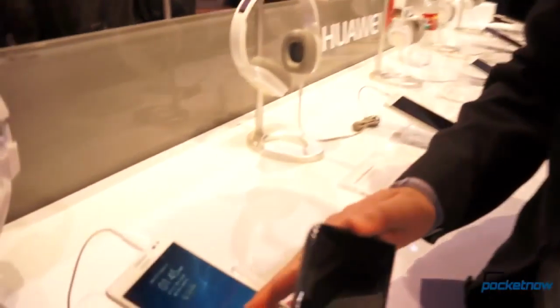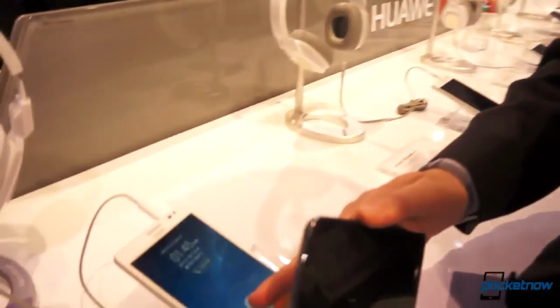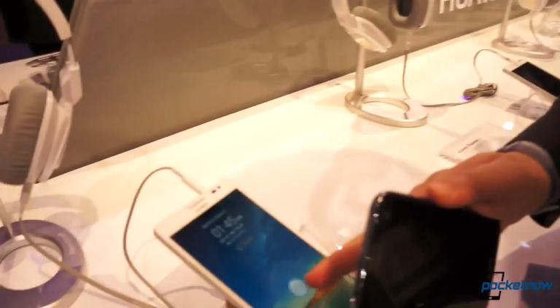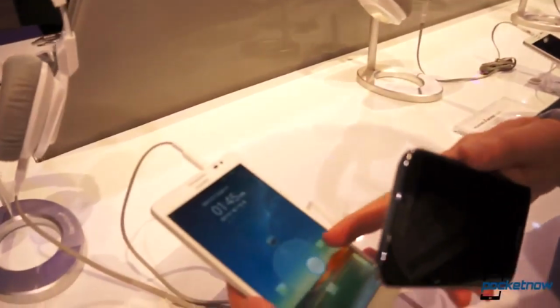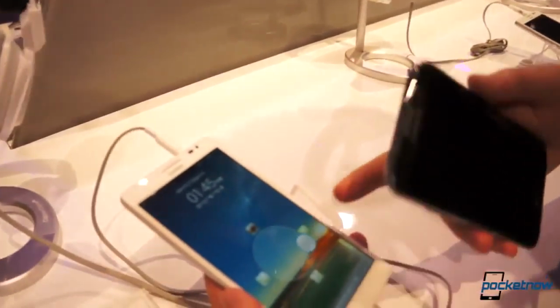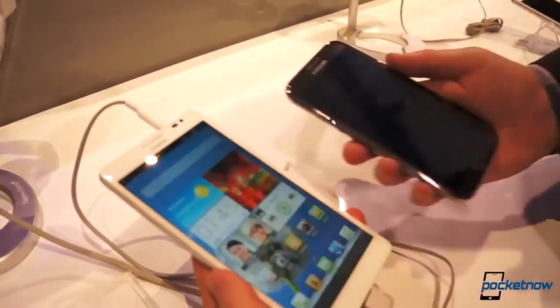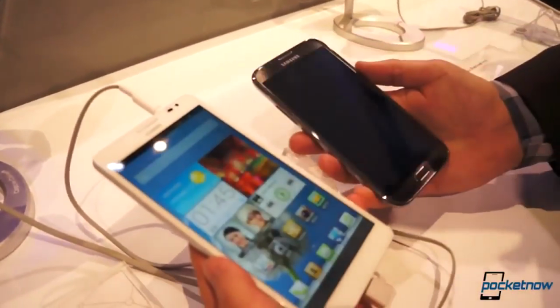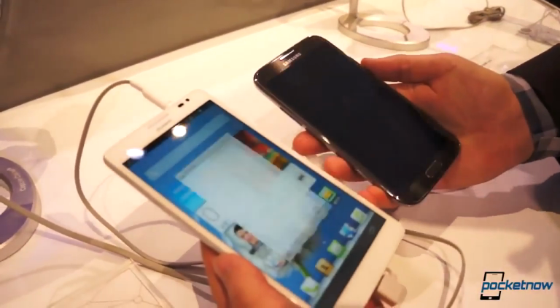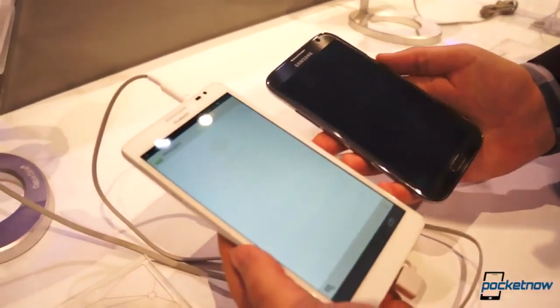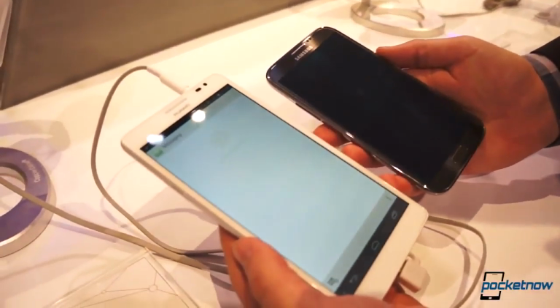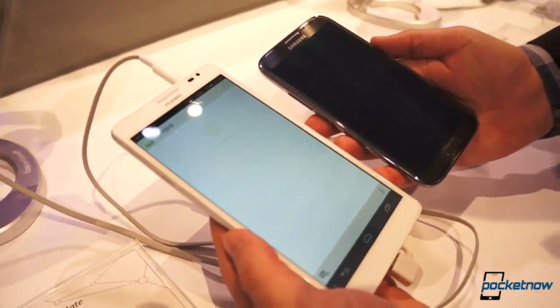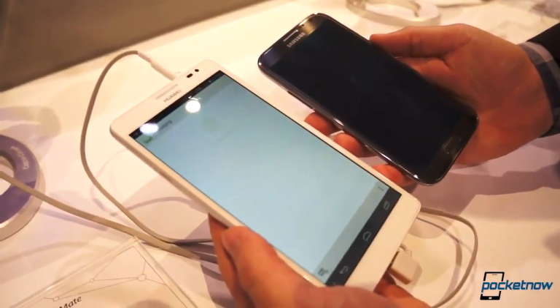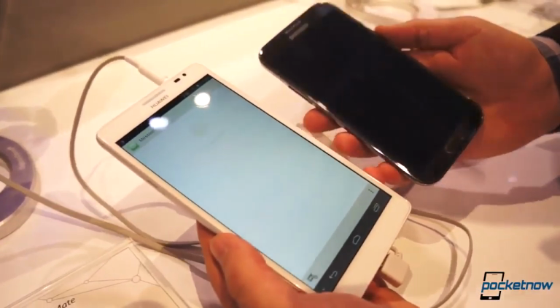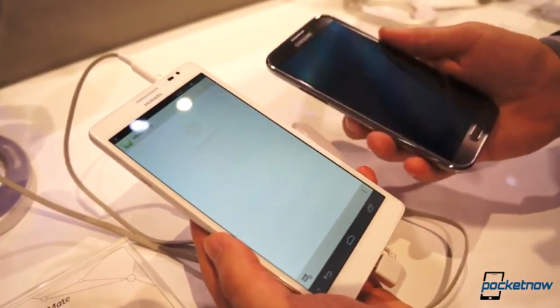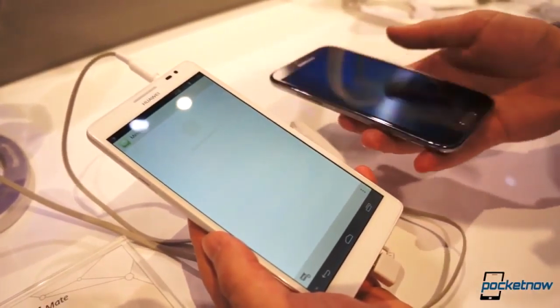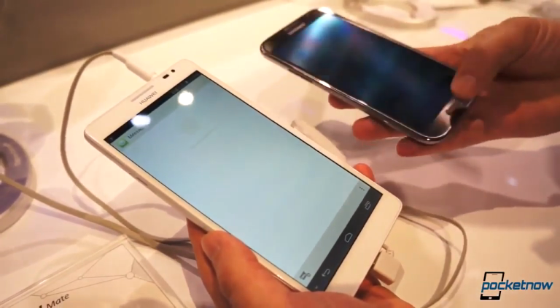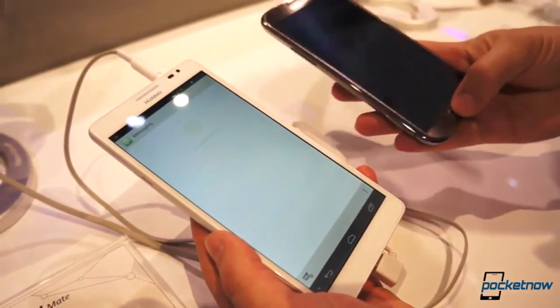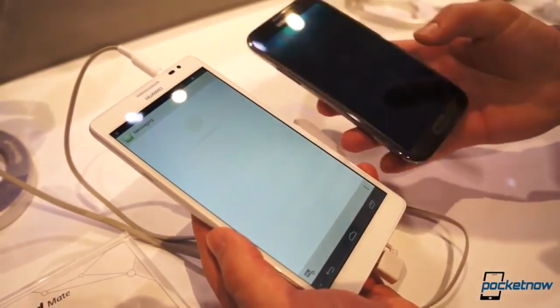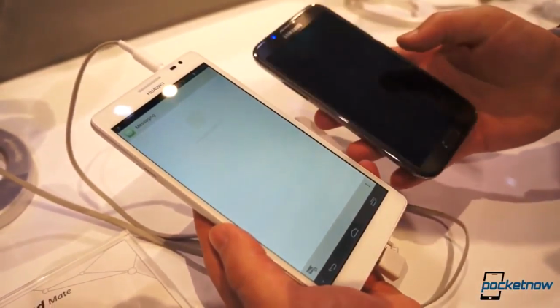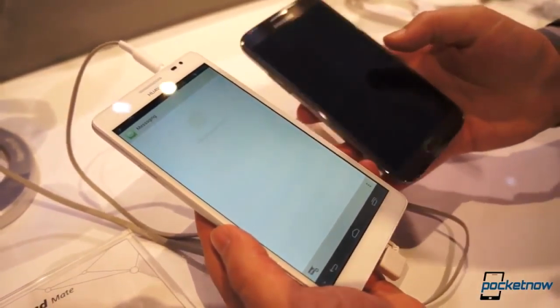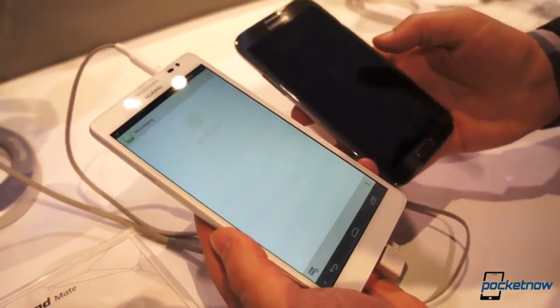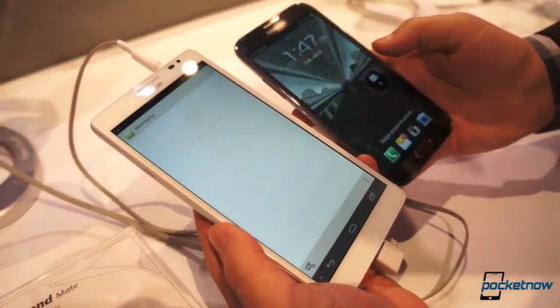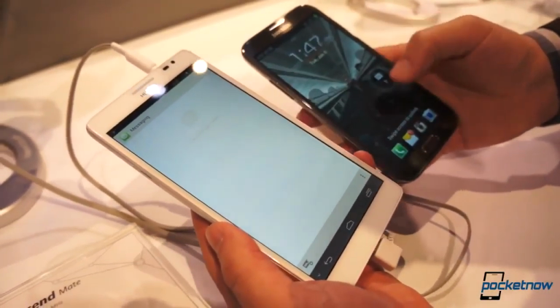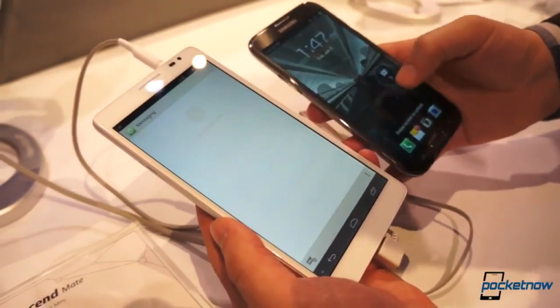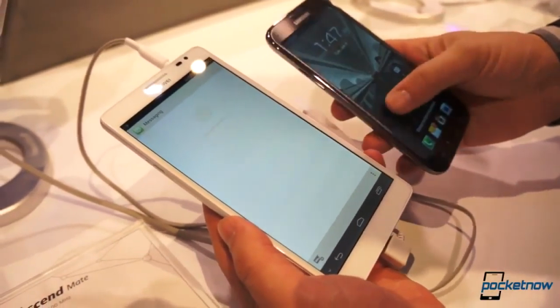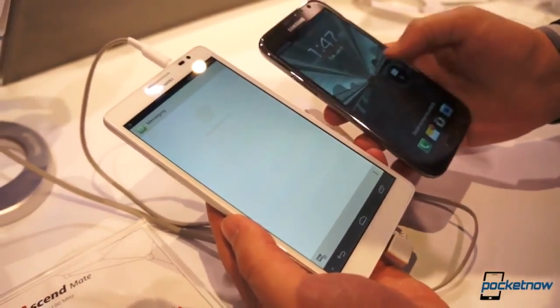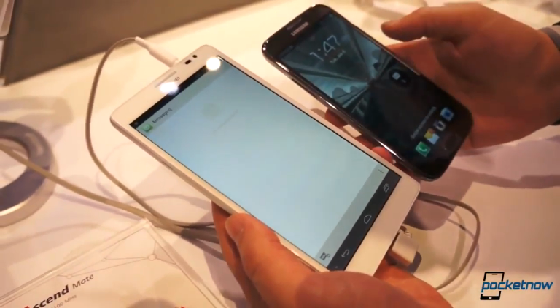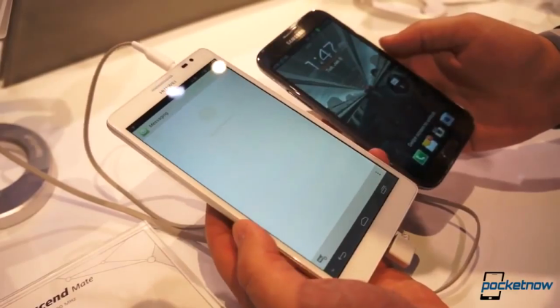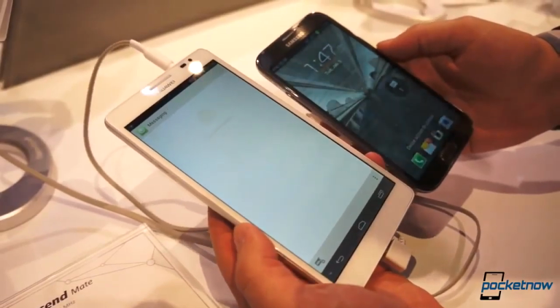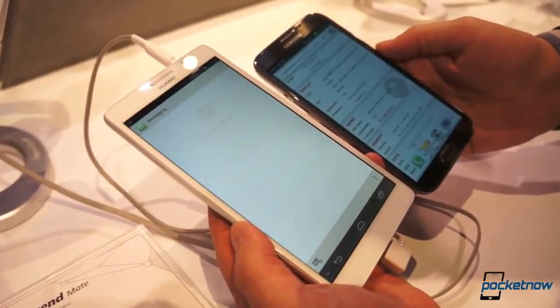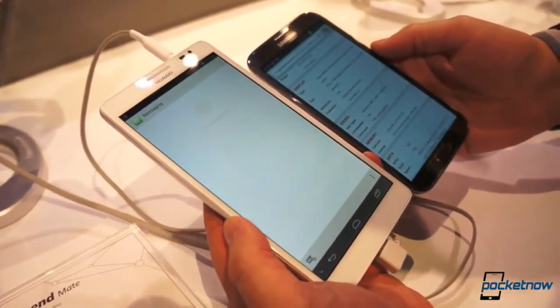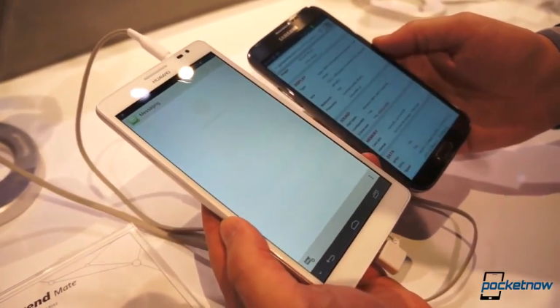We're going to compare it briefly to the Samsung Galaxy Note, its closest competitor in the phablet space.